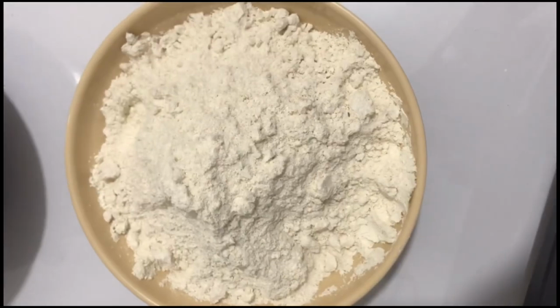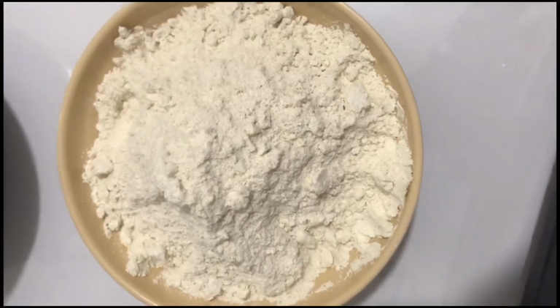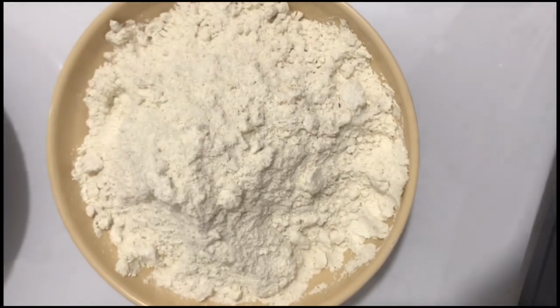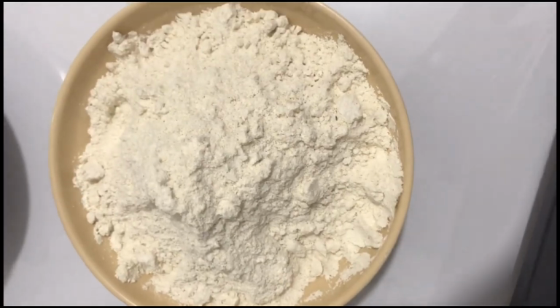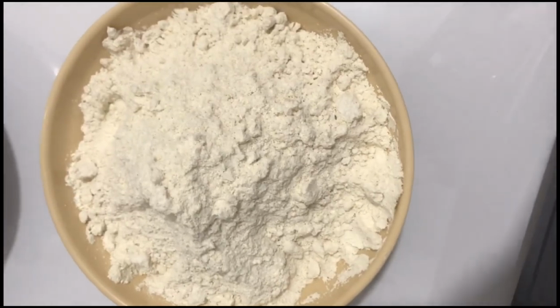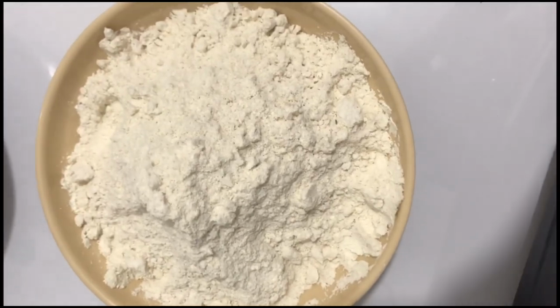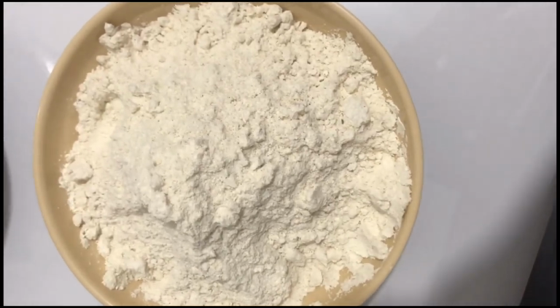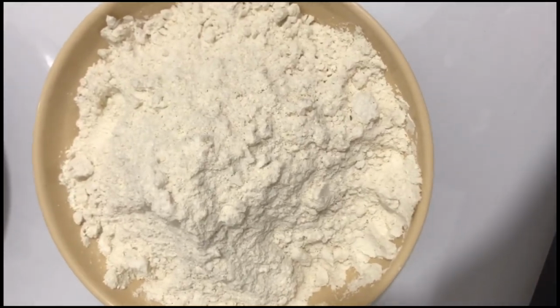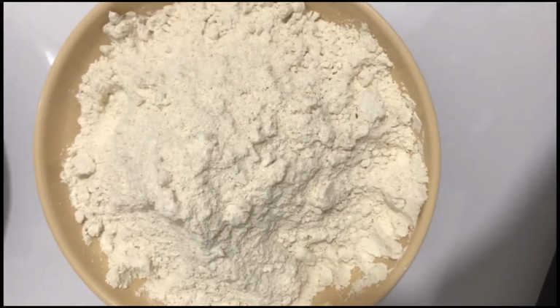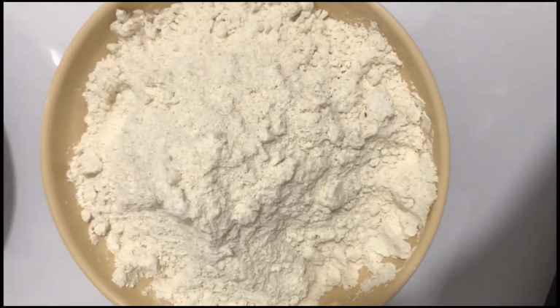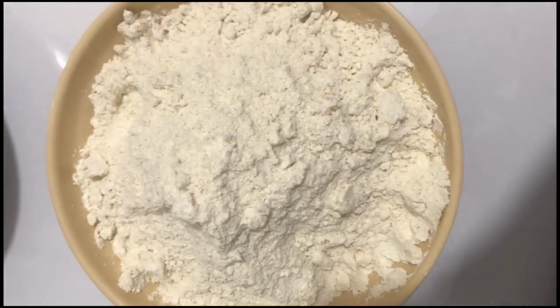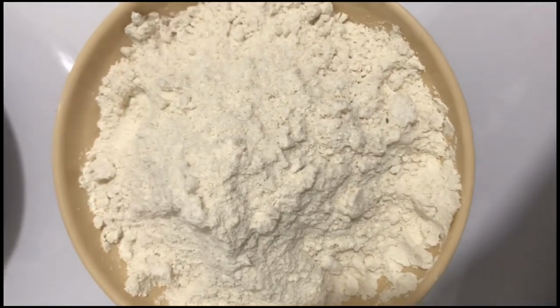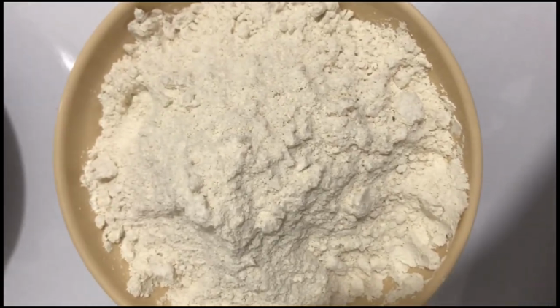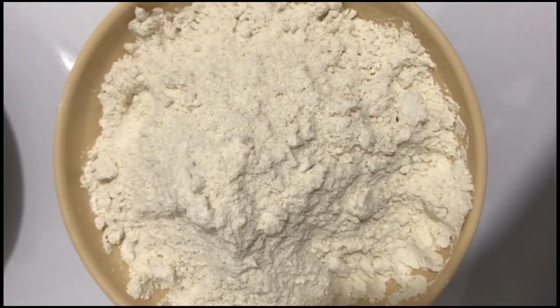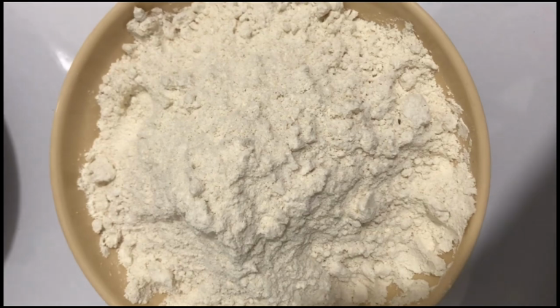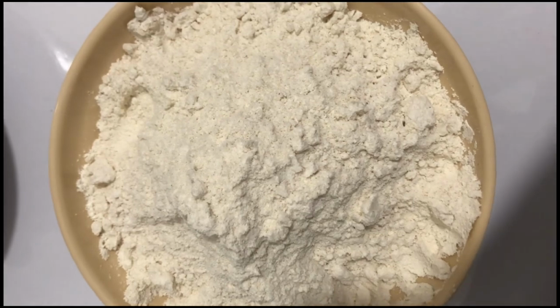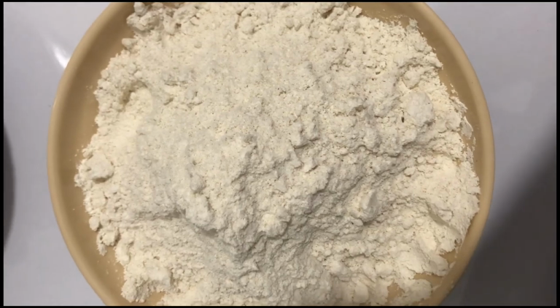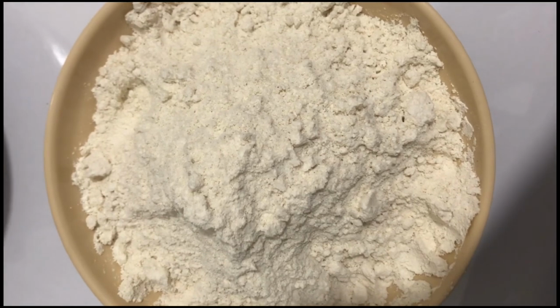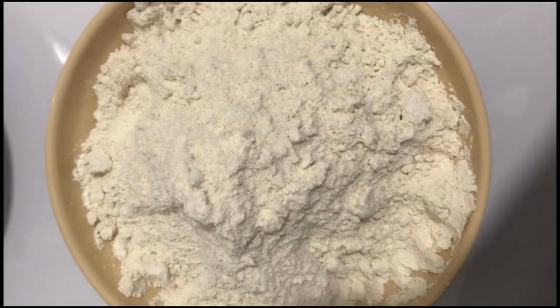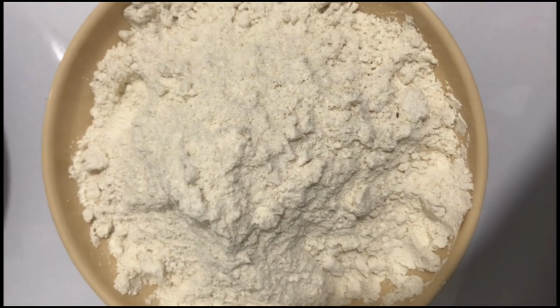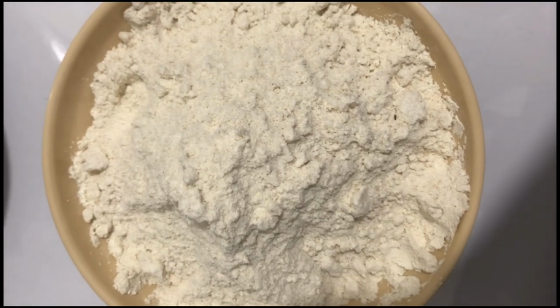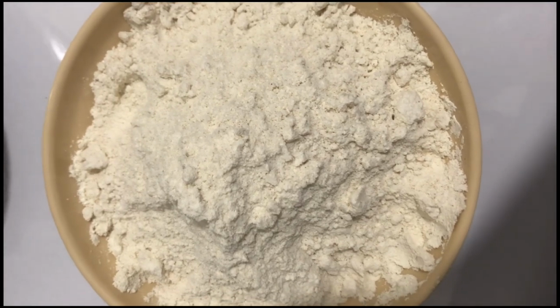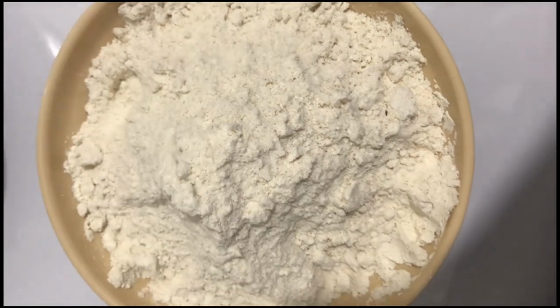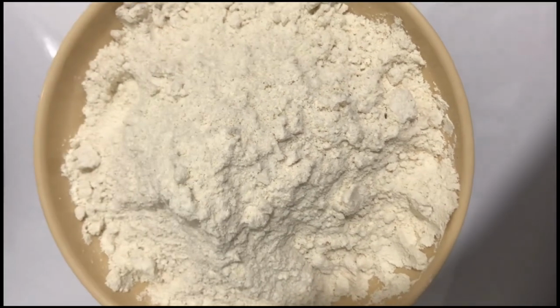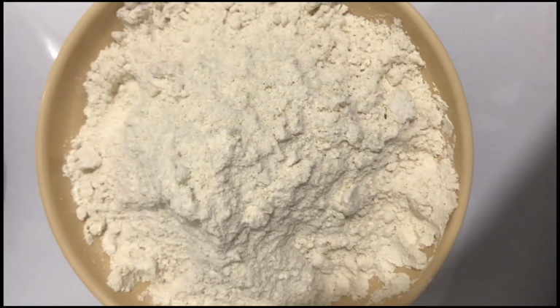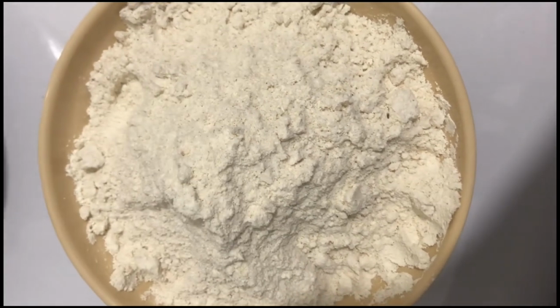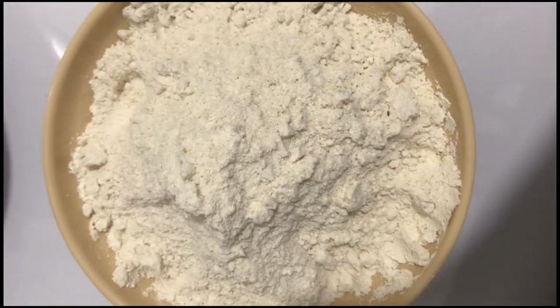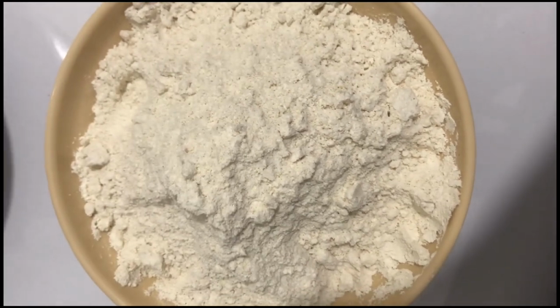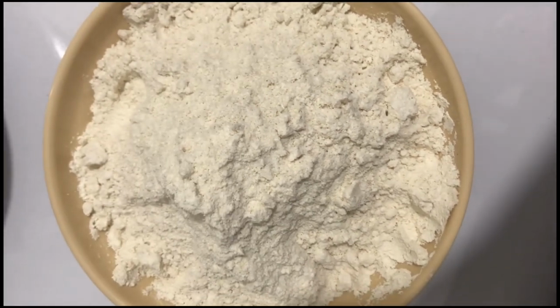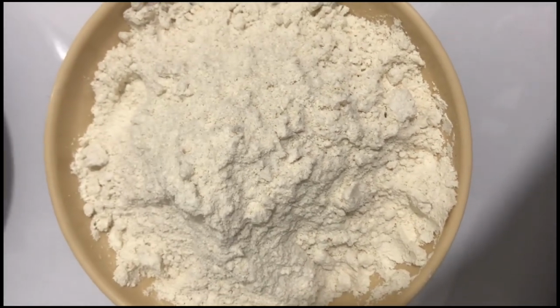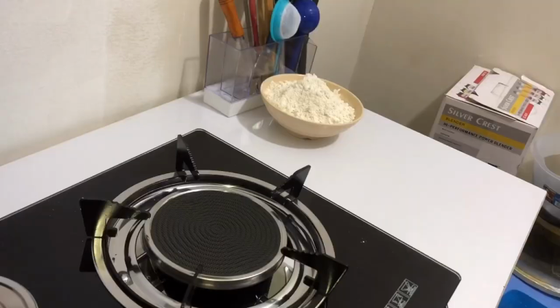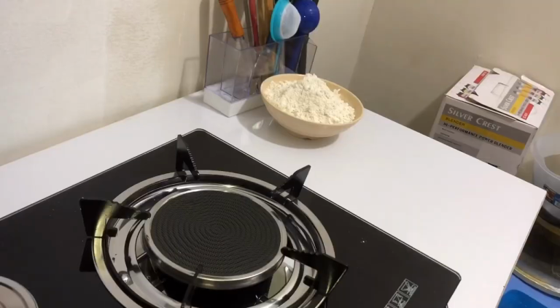The ingredients we need for this video are Ewa — that is cornflour — water and salt. That's all we need.